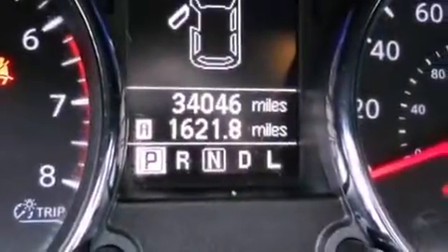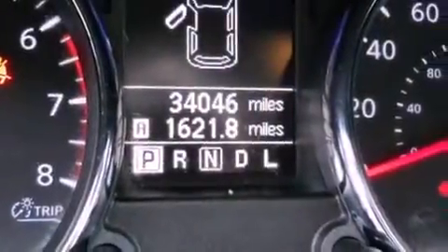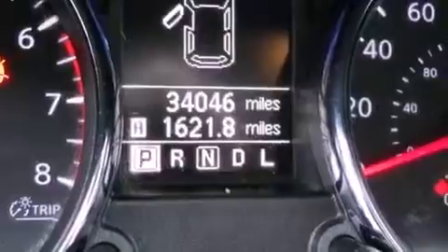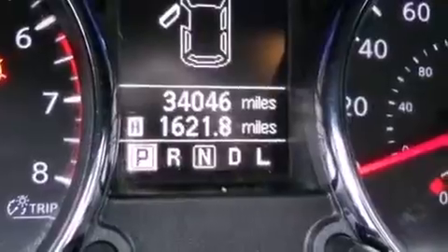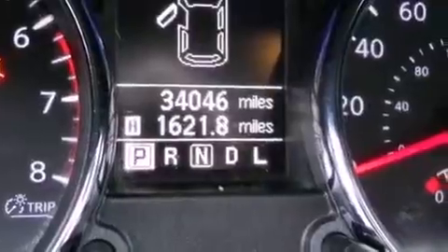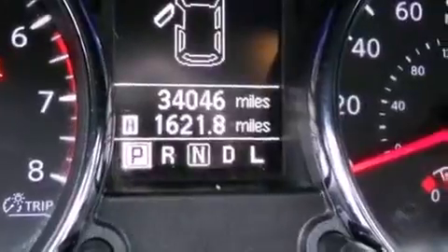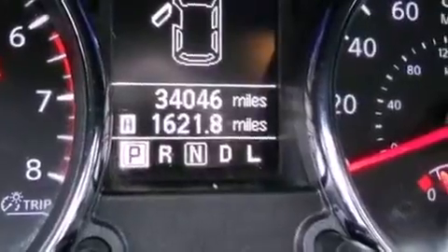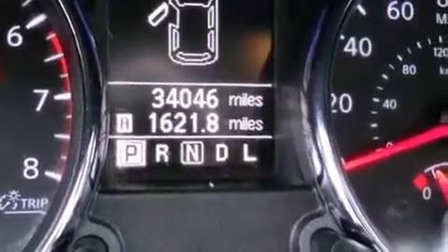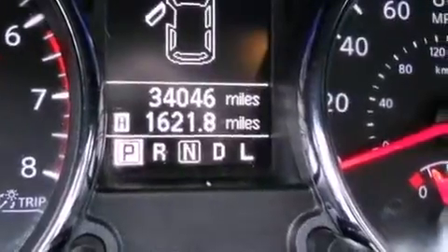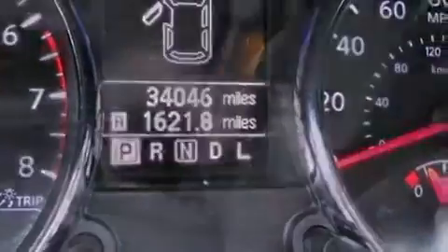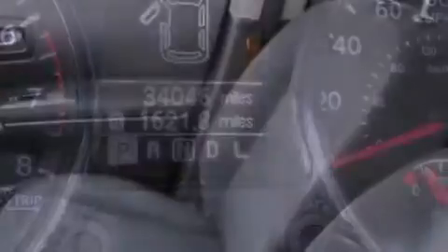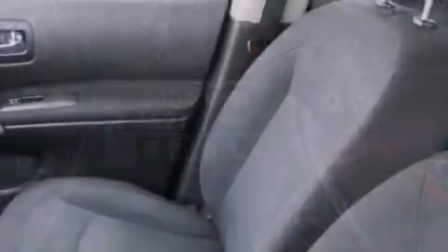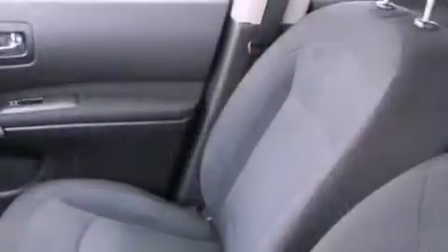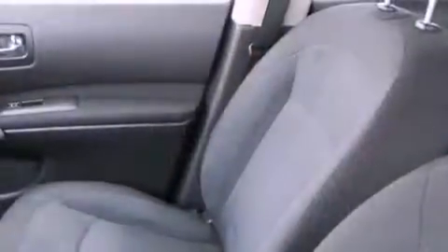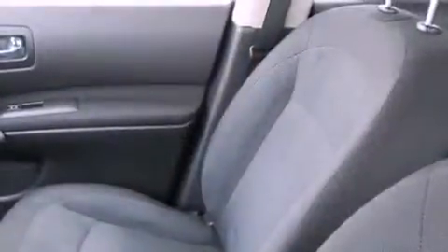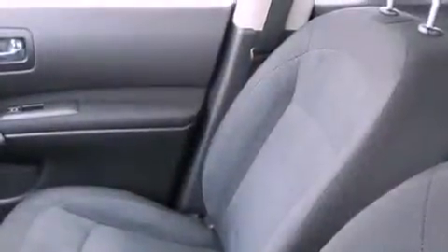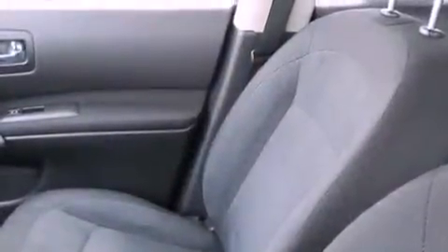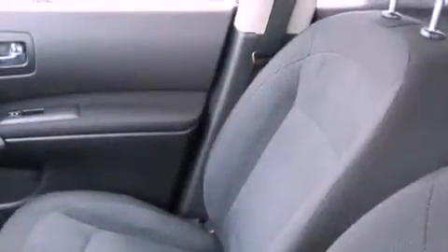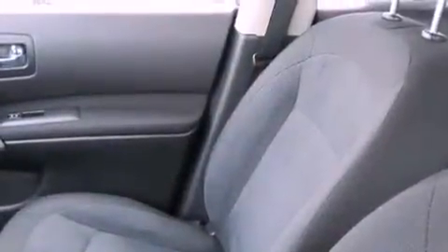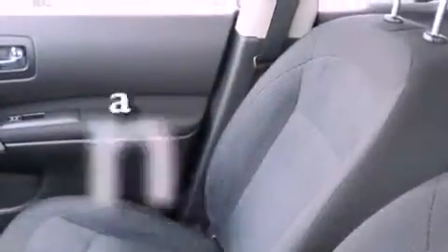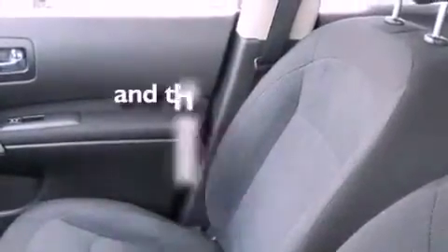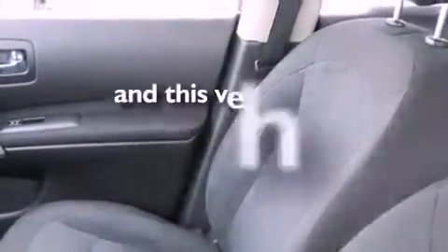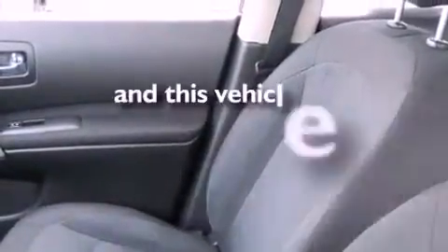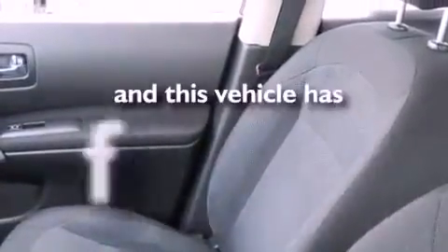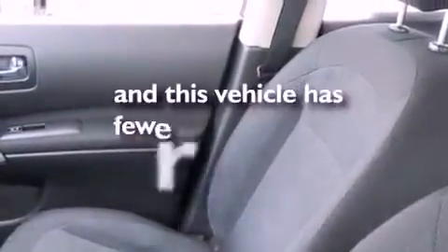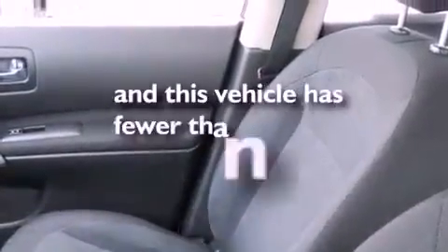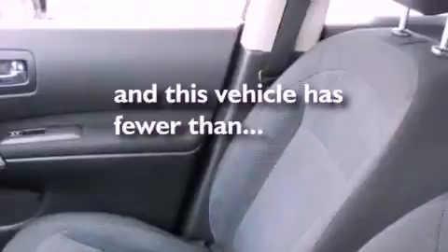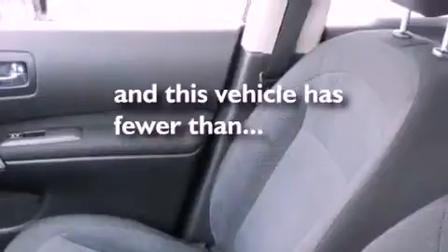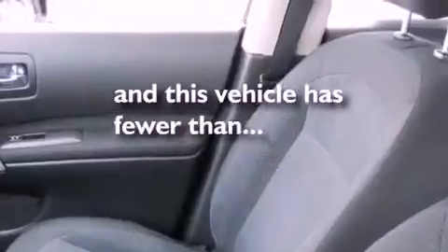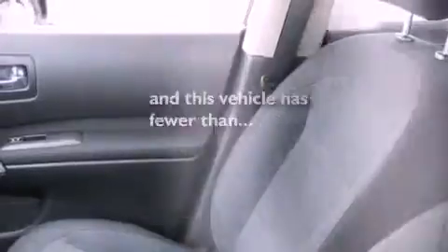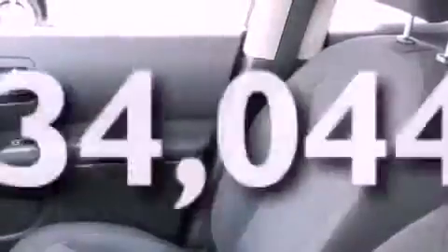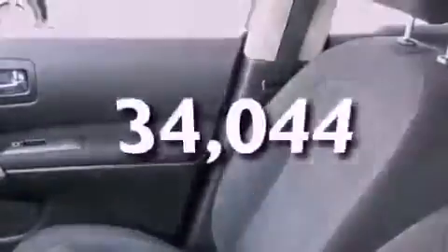It also includes an anti-lock braking system, a split folding rear seat, and this vehicle has fewer than 35,000 miles on the odometer.